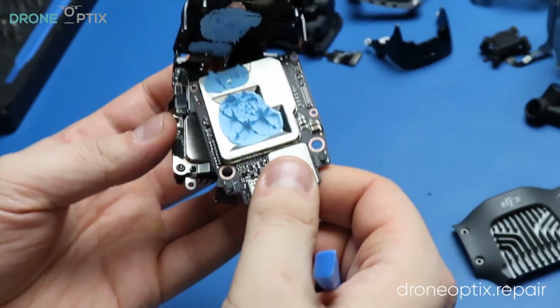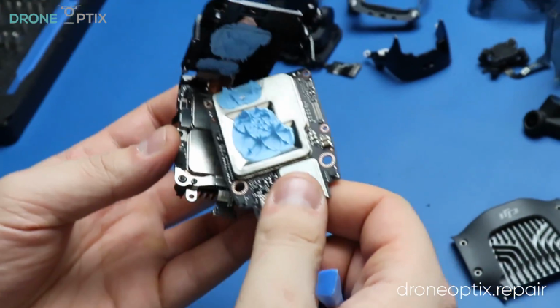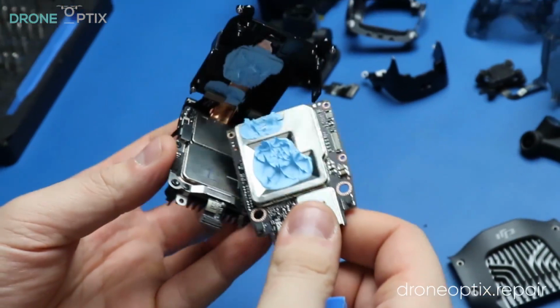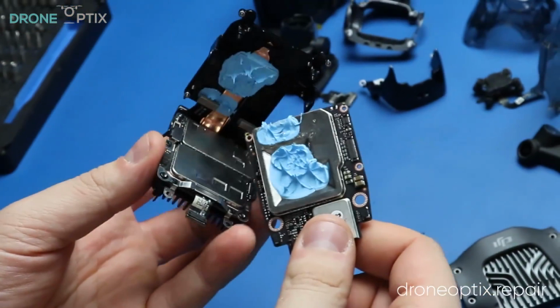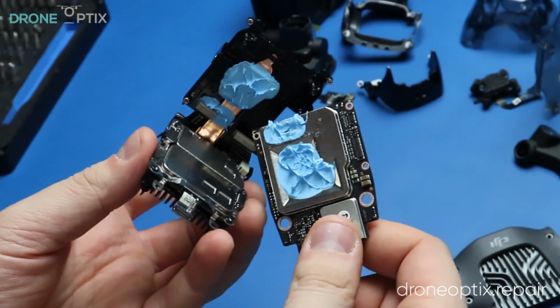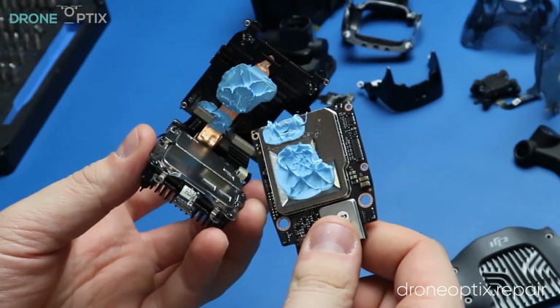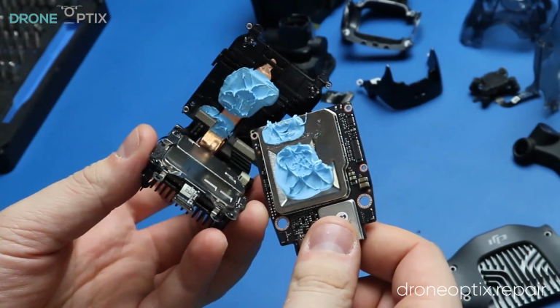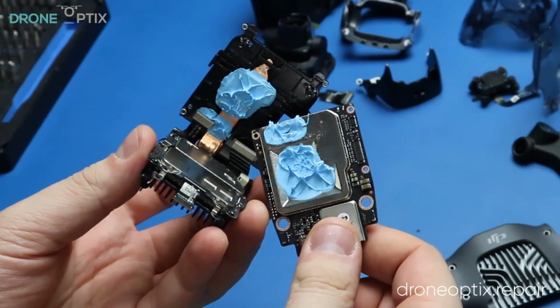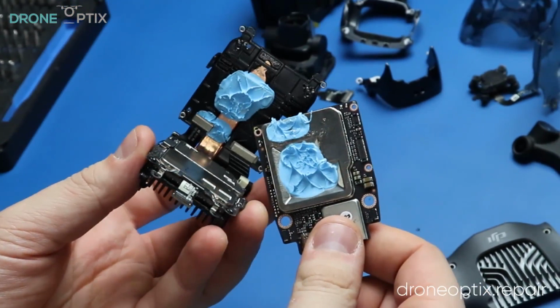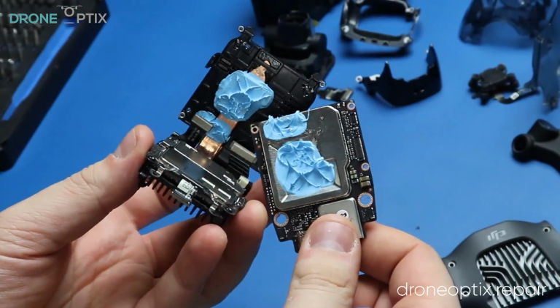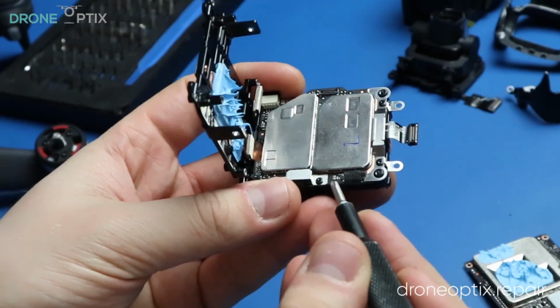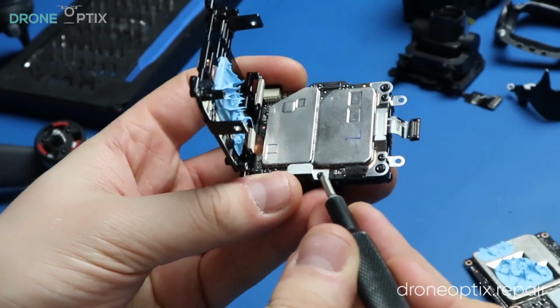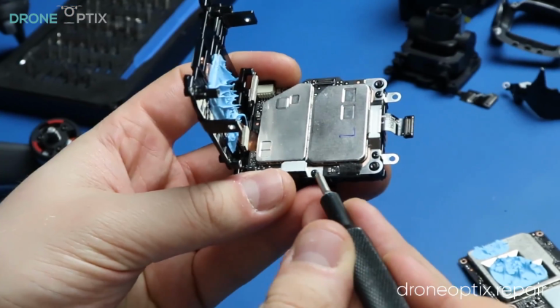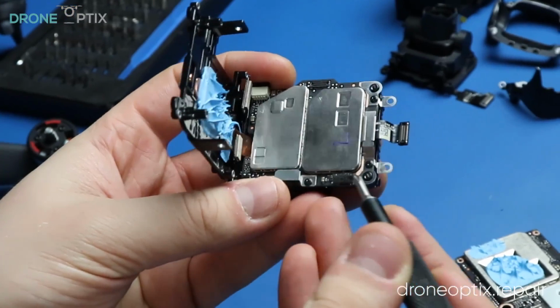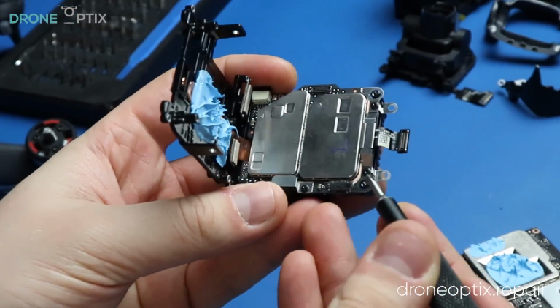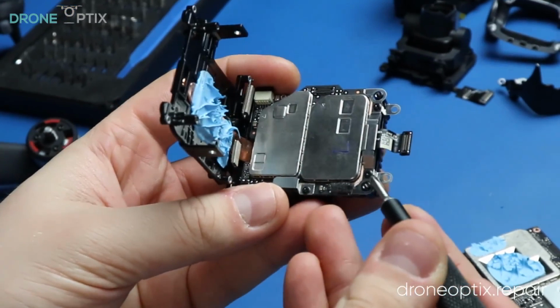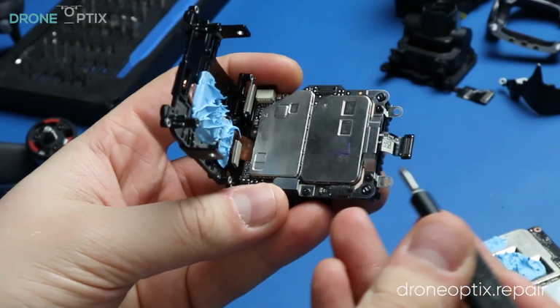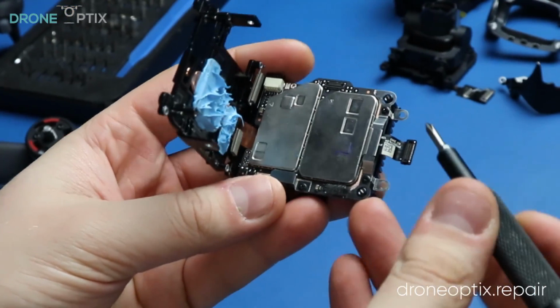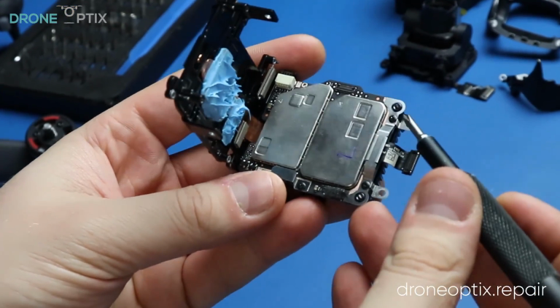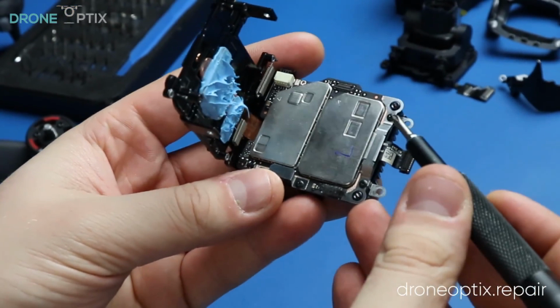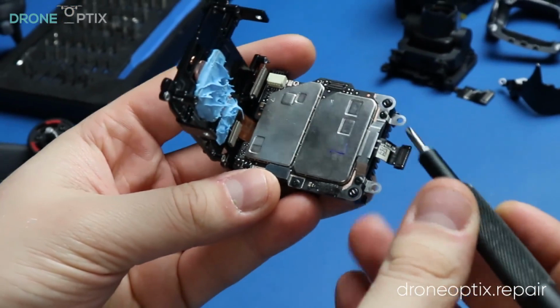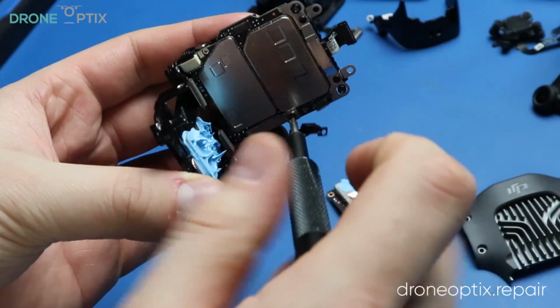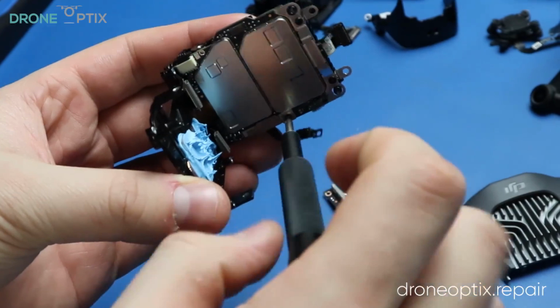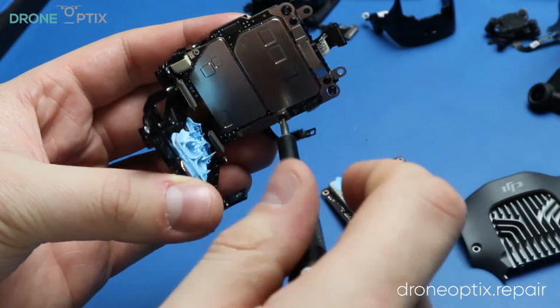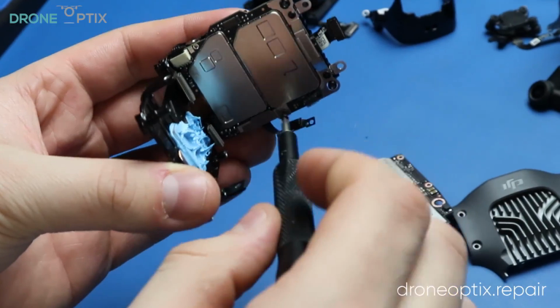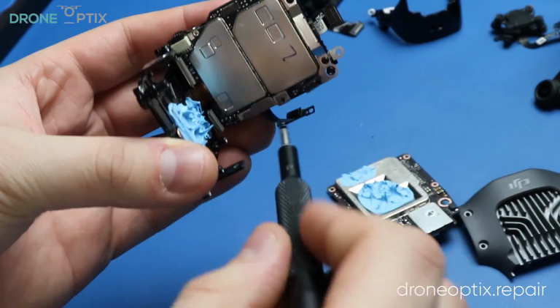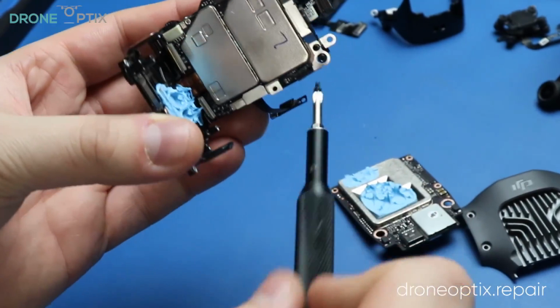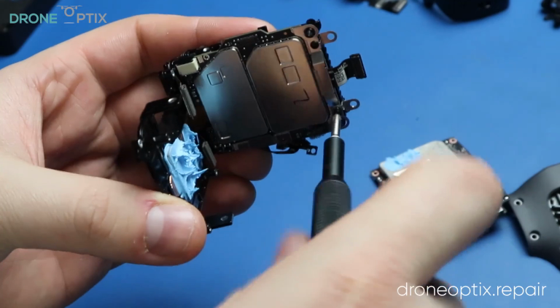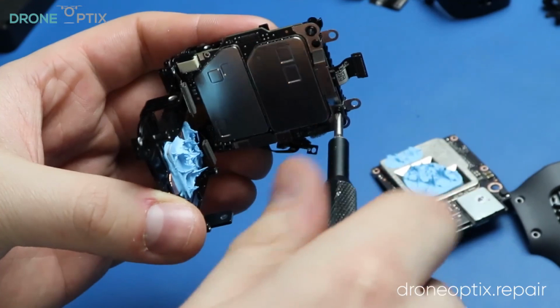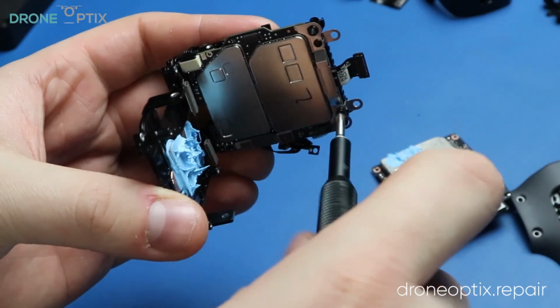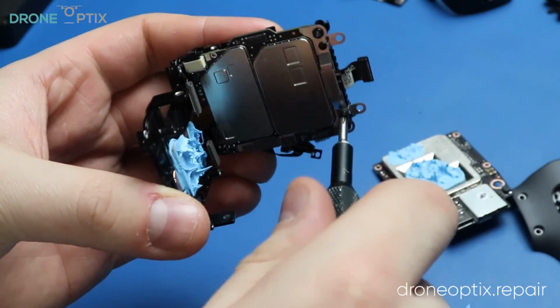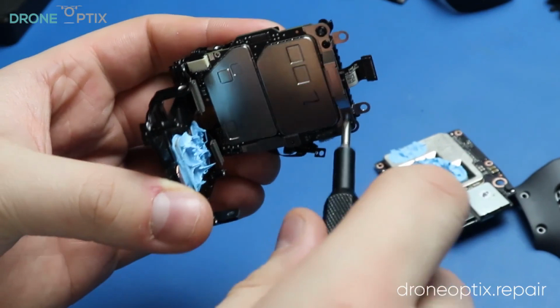This and many more parts can be found at our online store at droneoptics.repair.